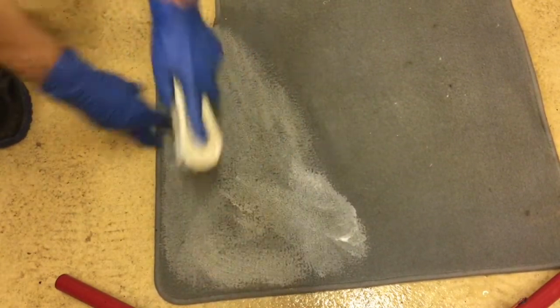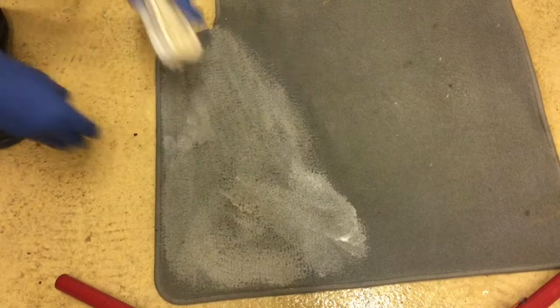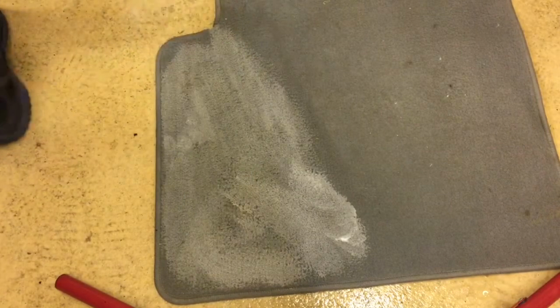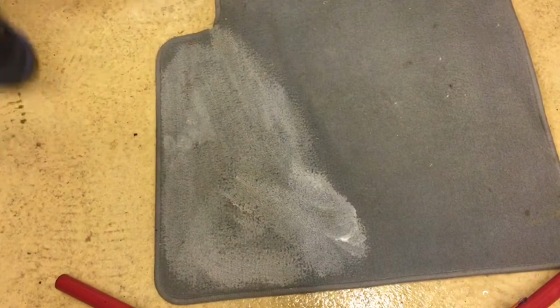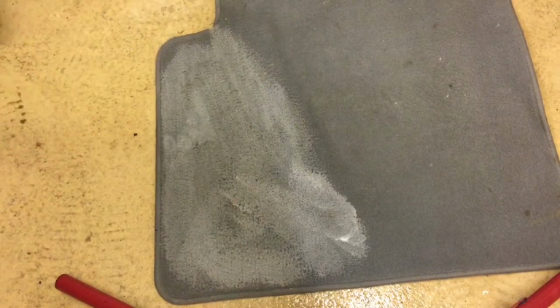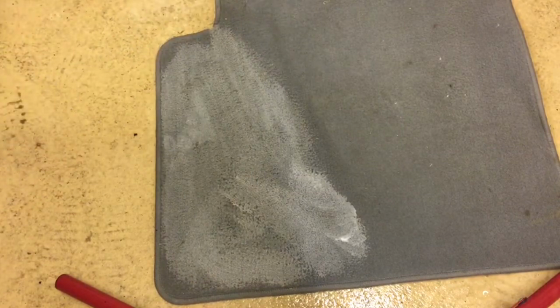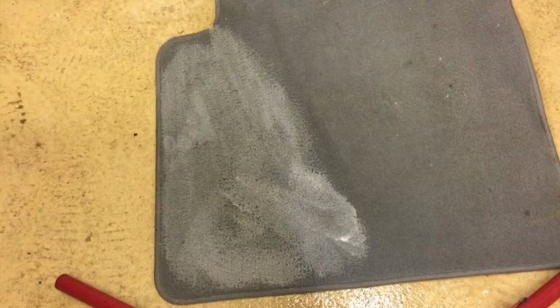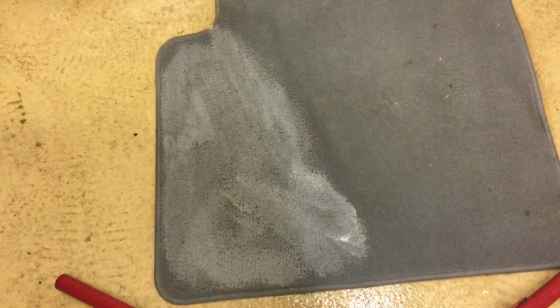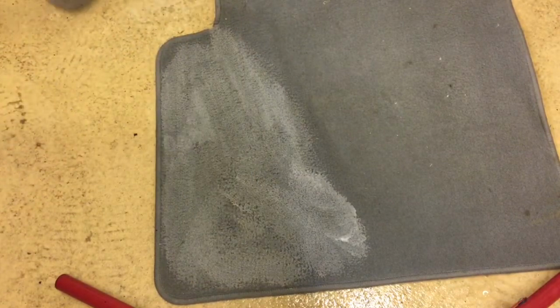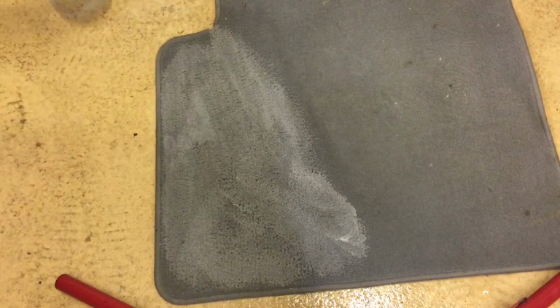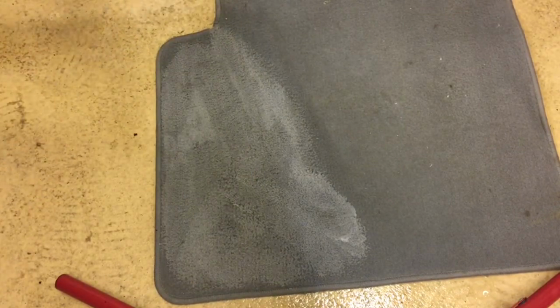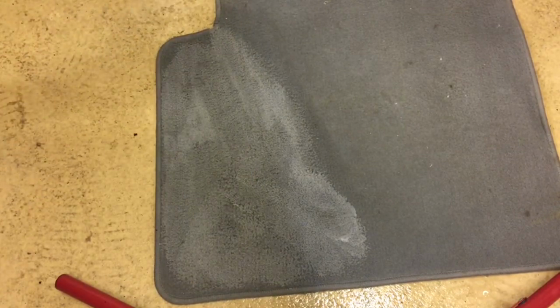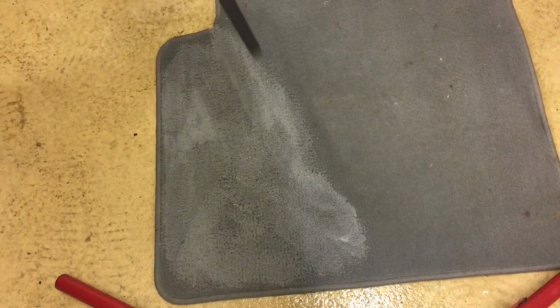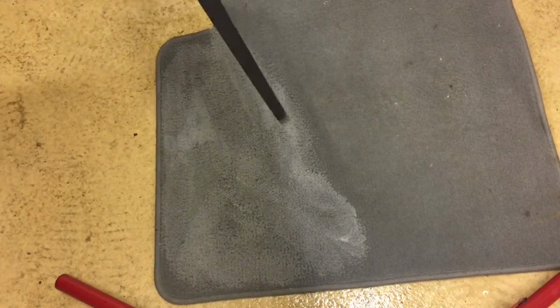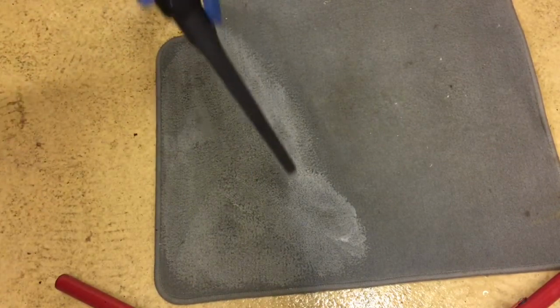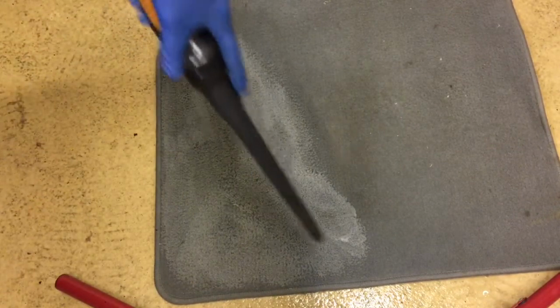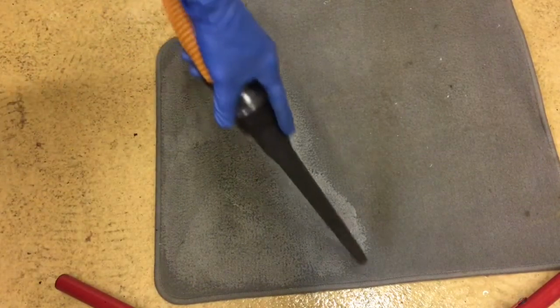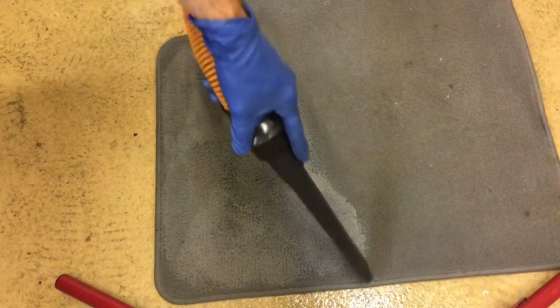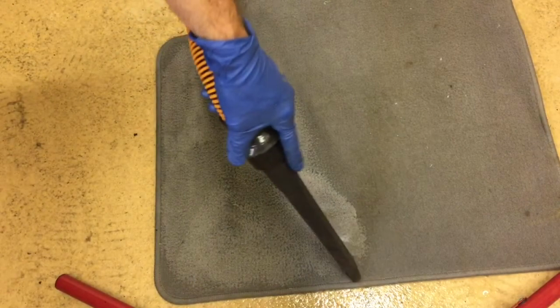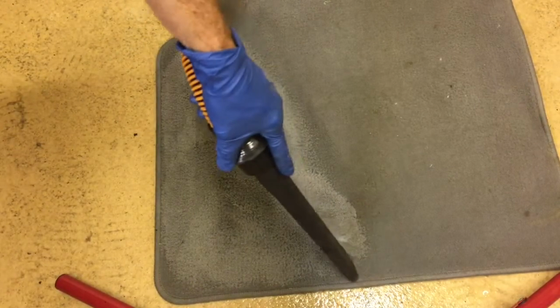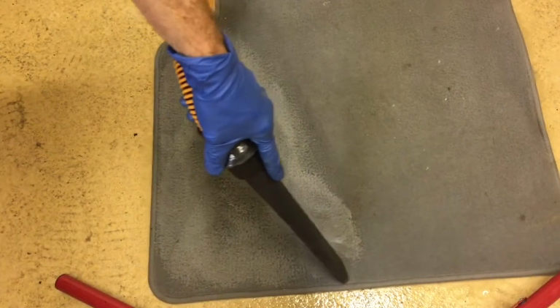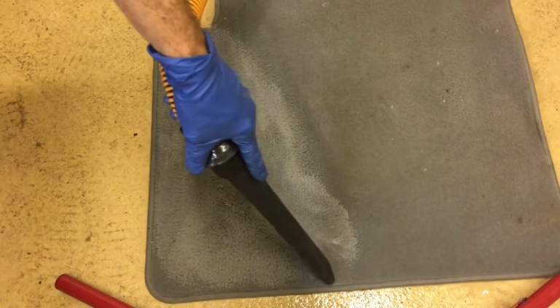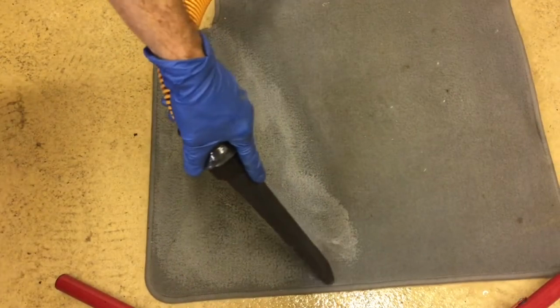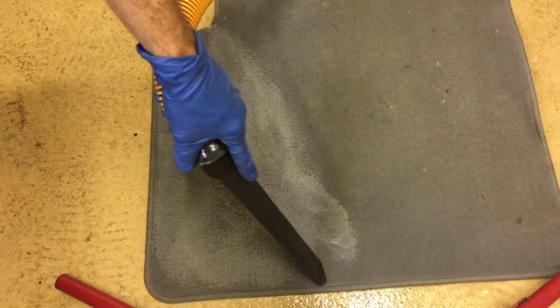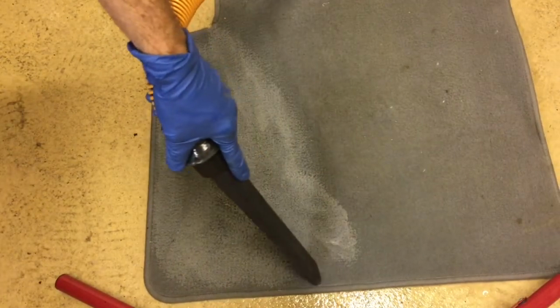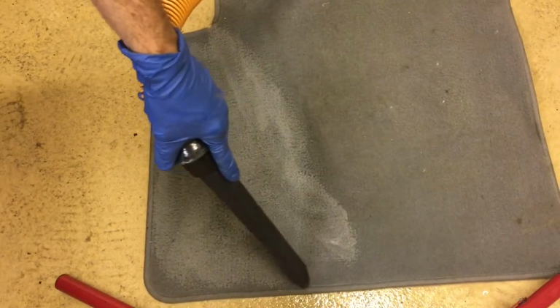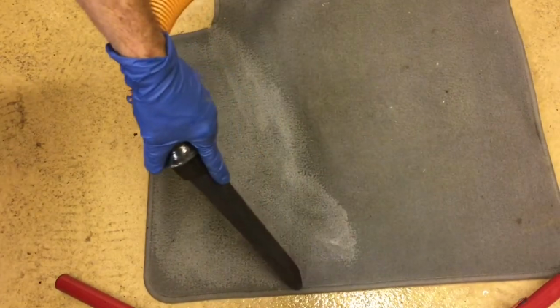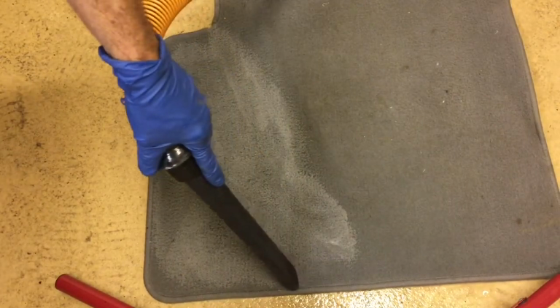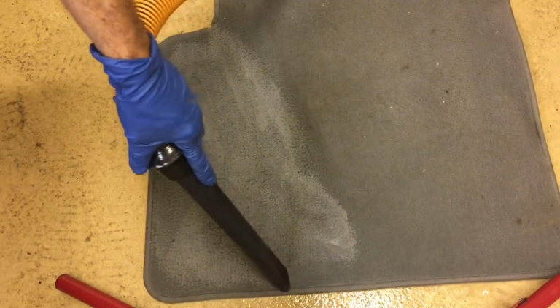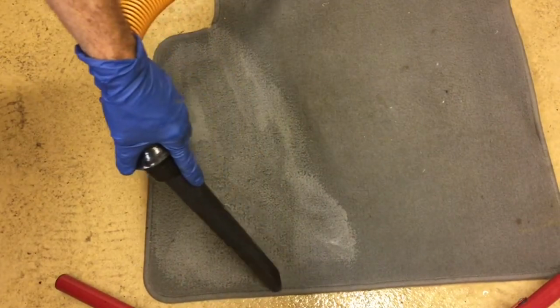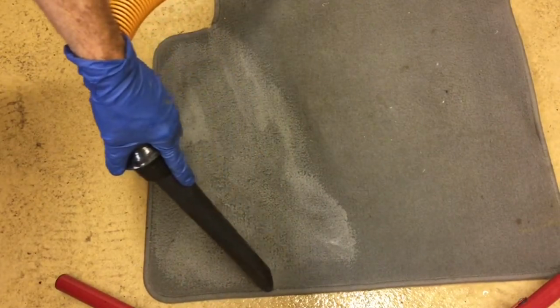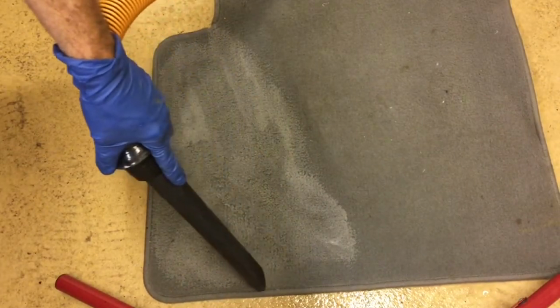Alright, that's going to be enough scrubbing. Let me vac off the area real quick here. We'll take a look and see what it's done.